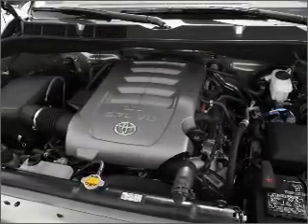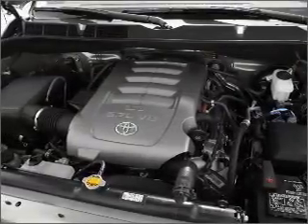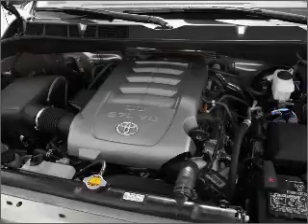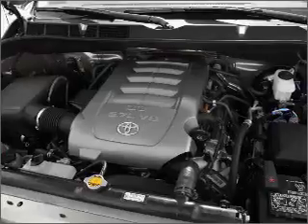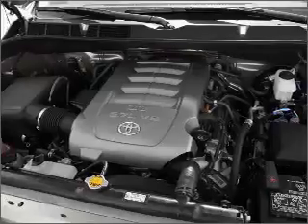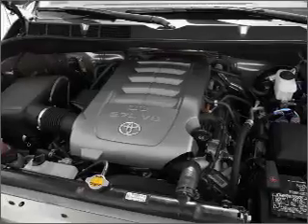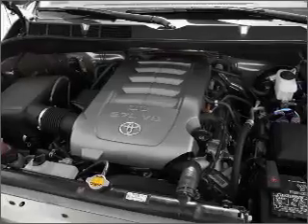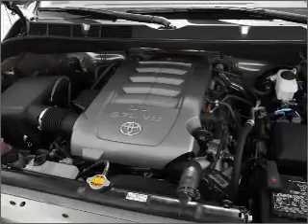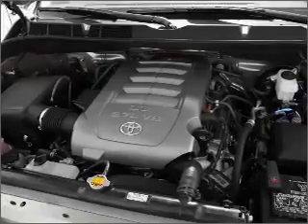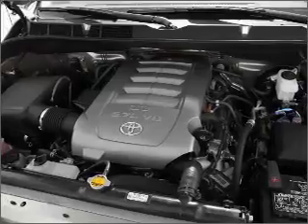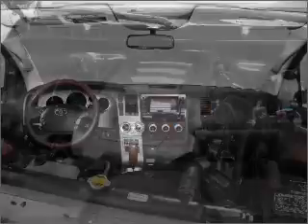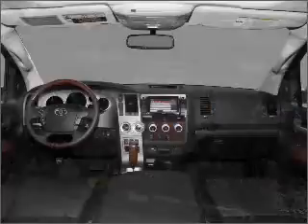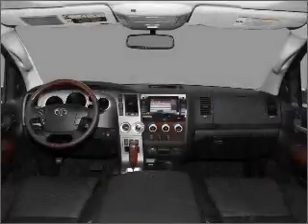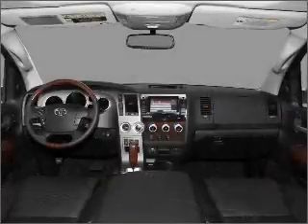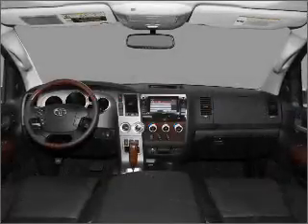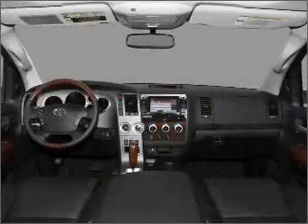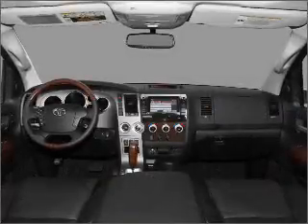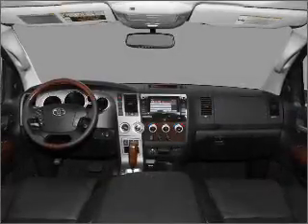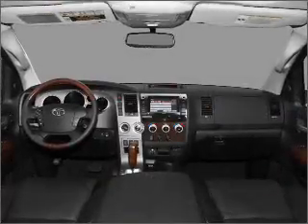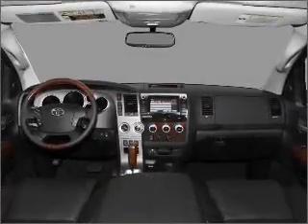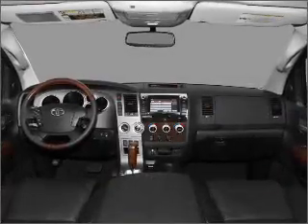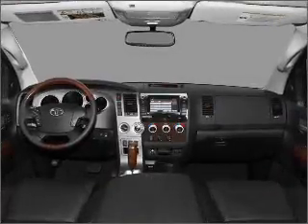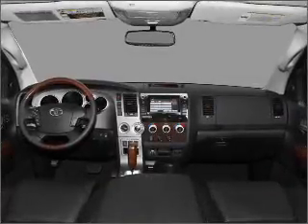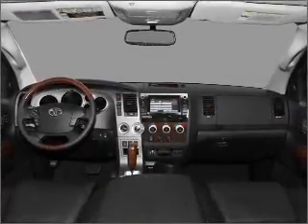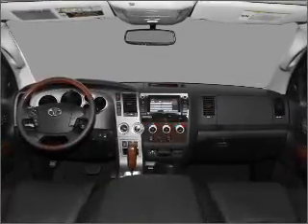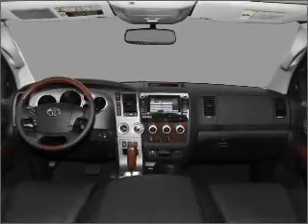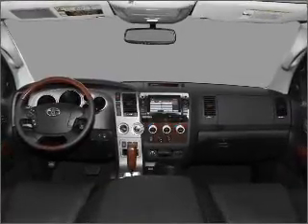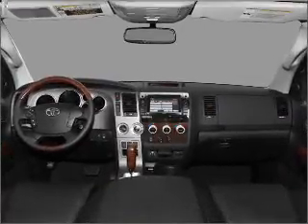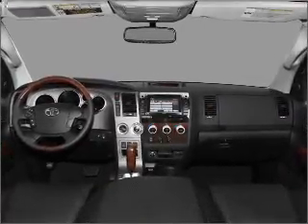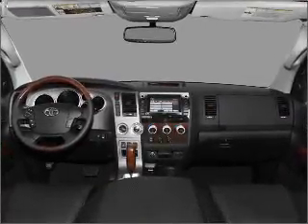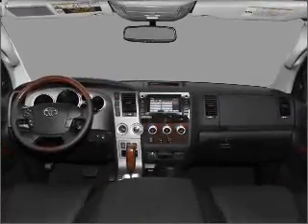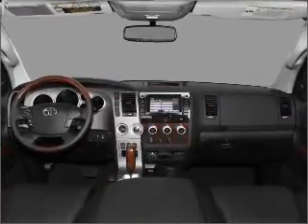Heated seats welcome you on cold winter days. Tailor the temperature to your preference and your passengers'.